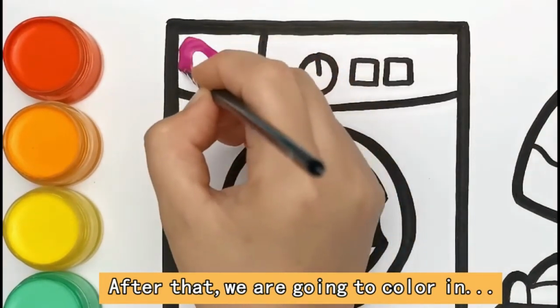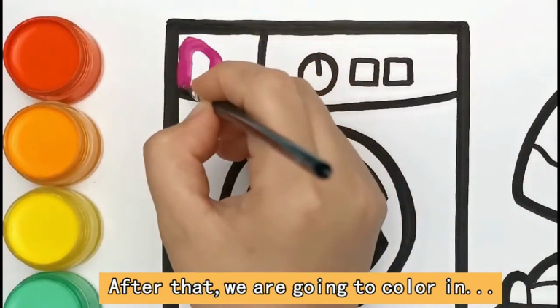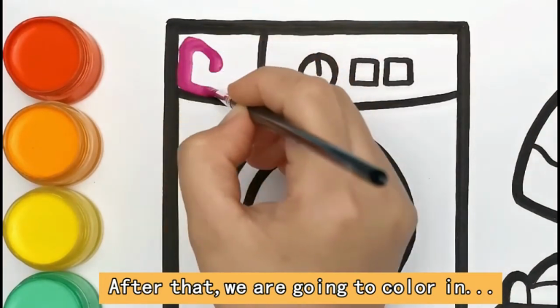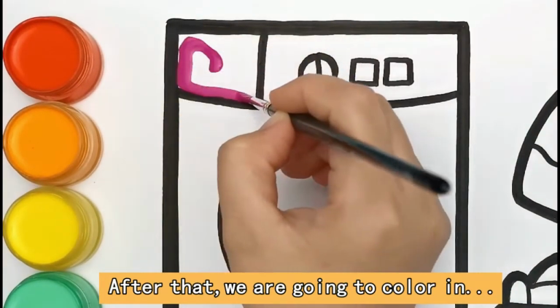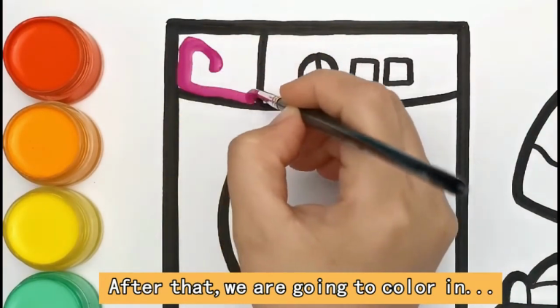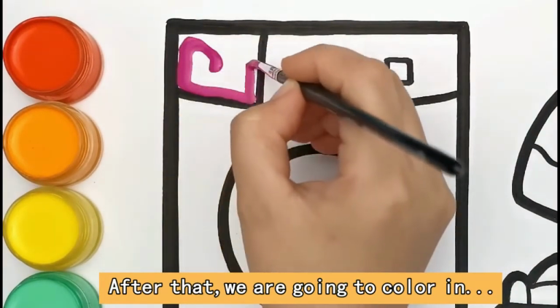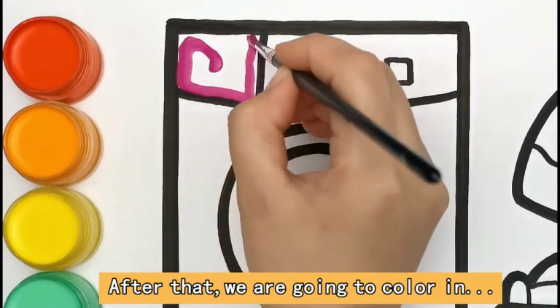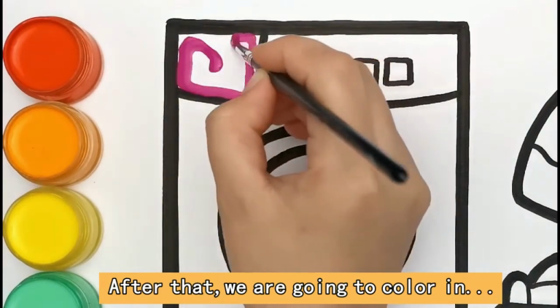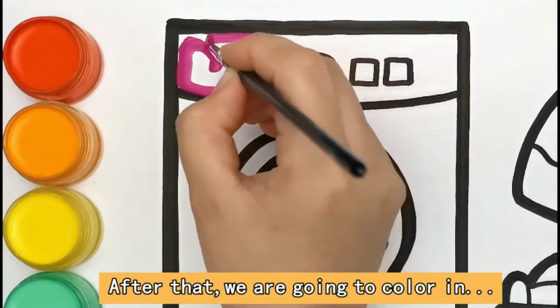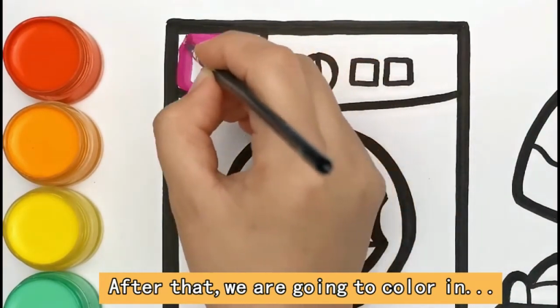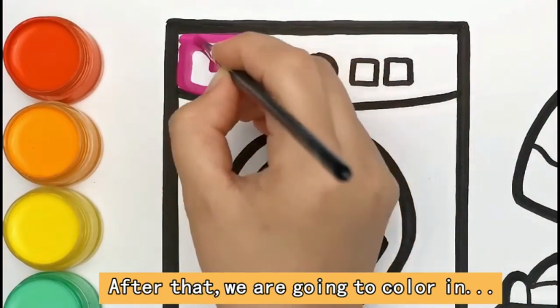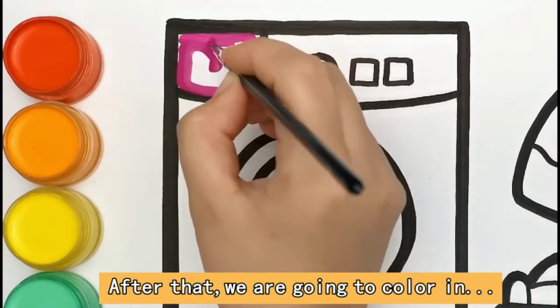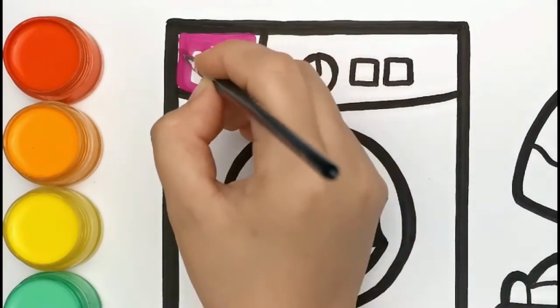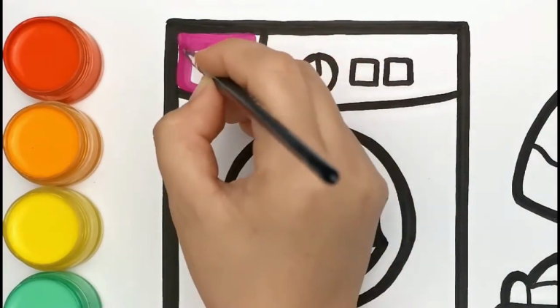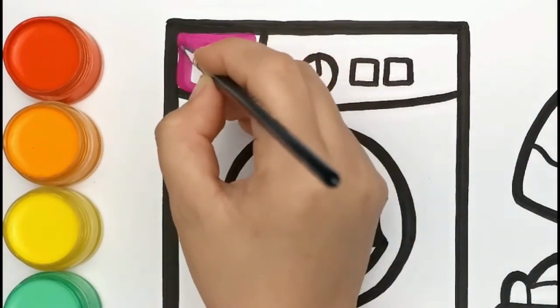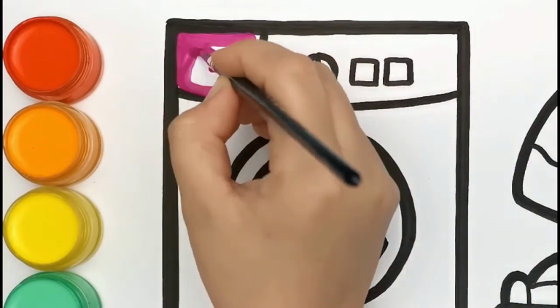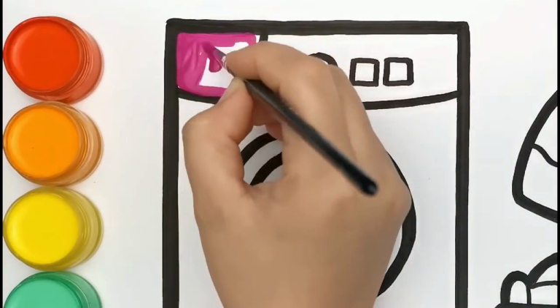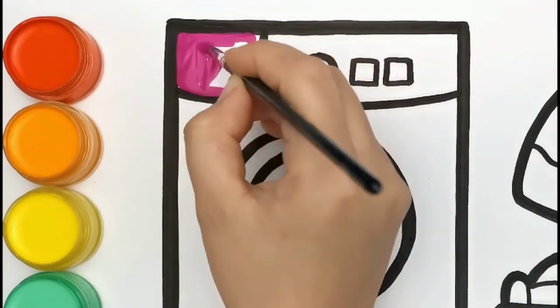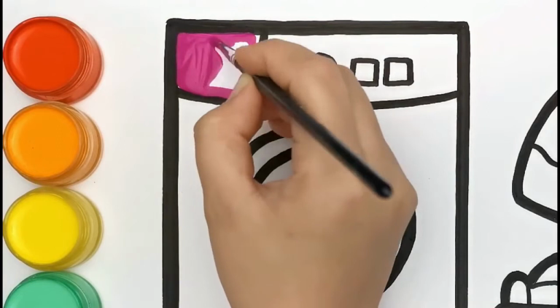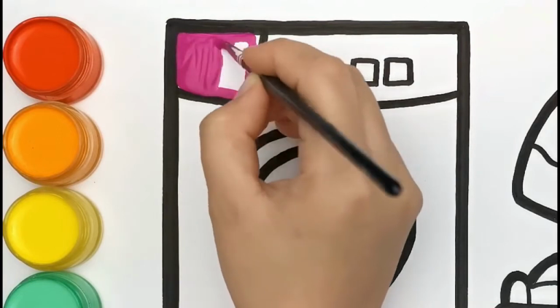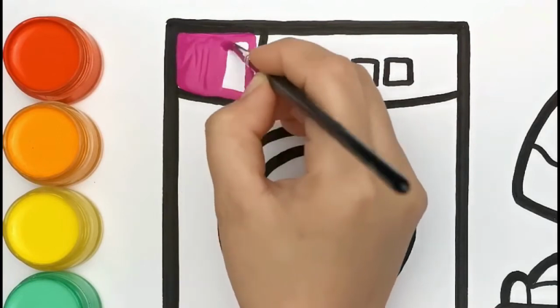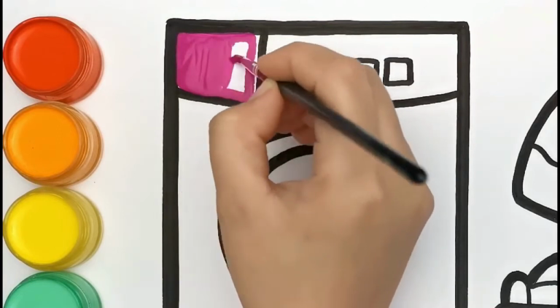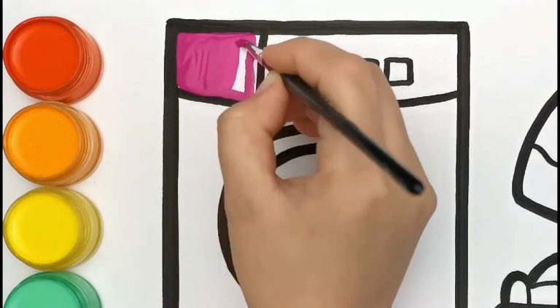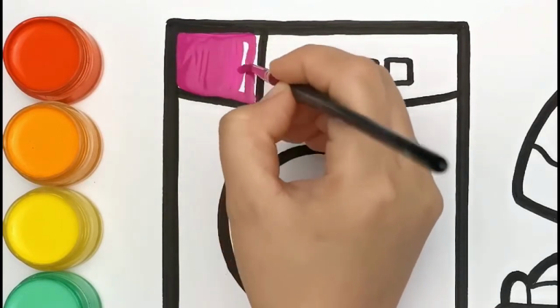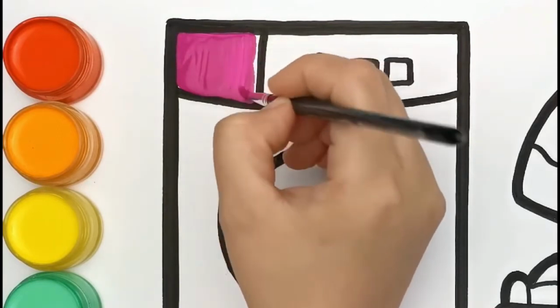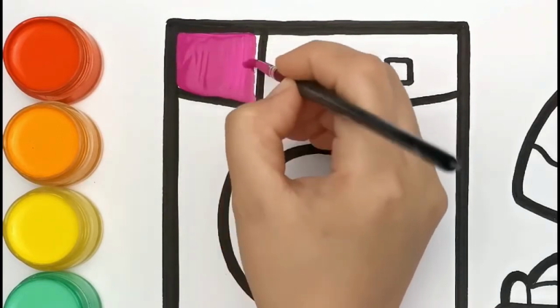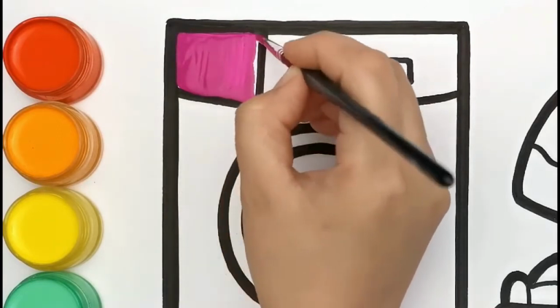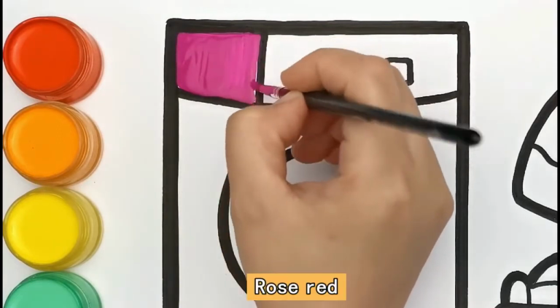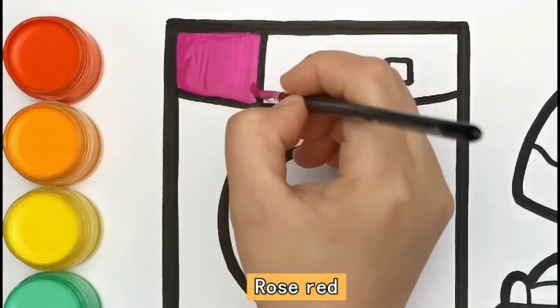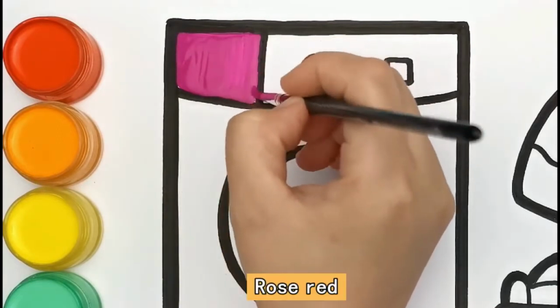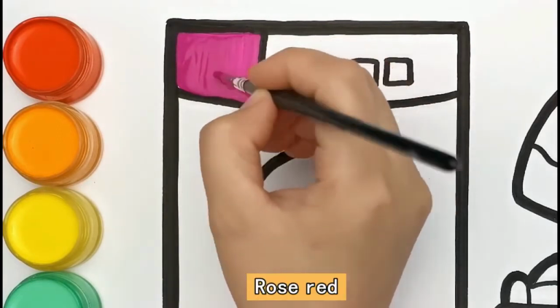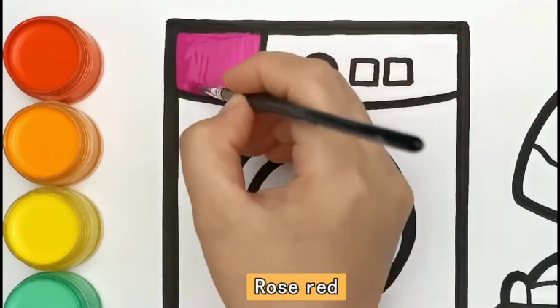After that, we are going to colour in rose red.